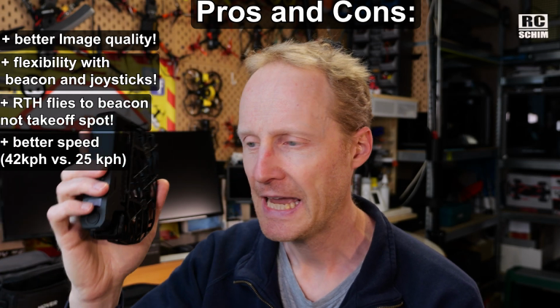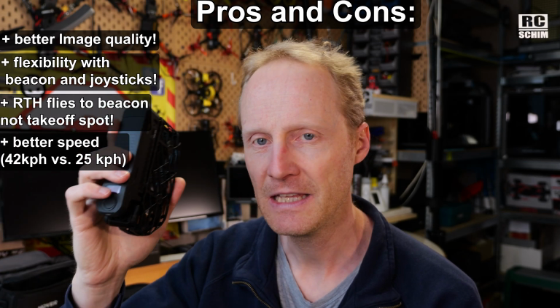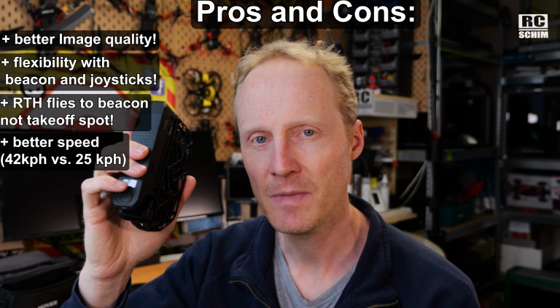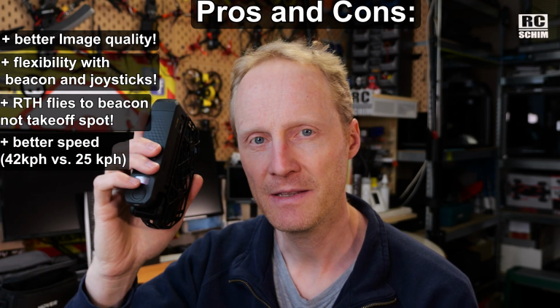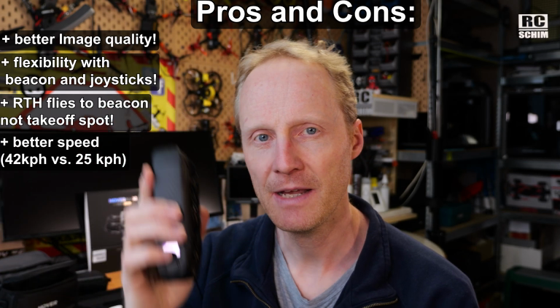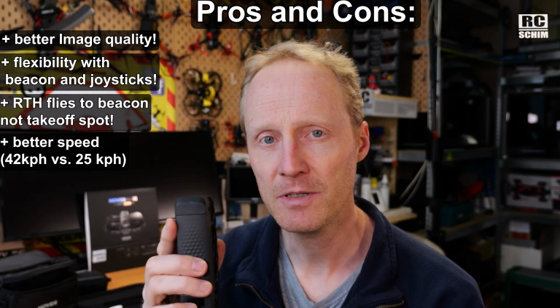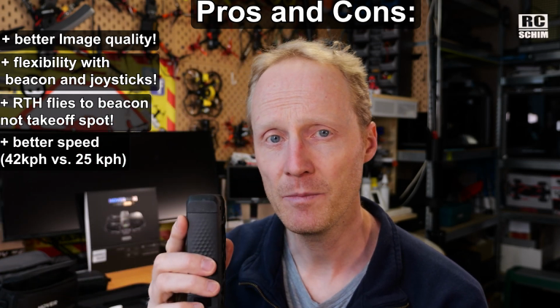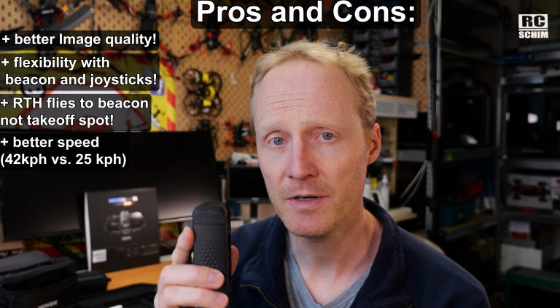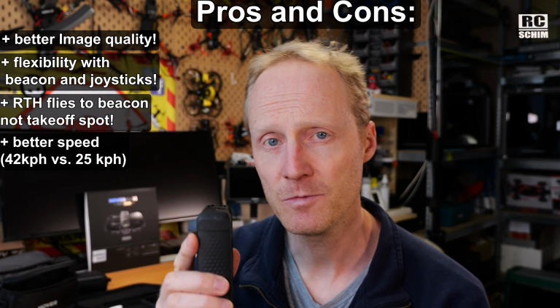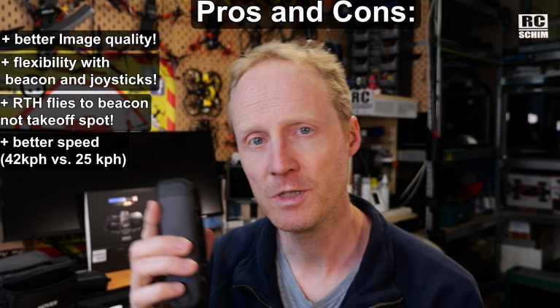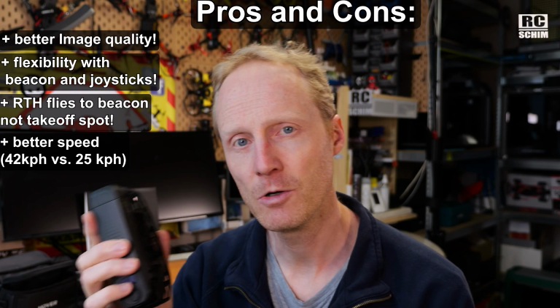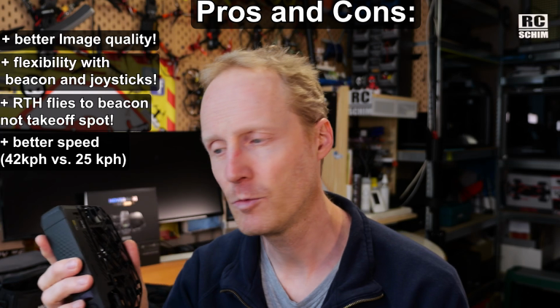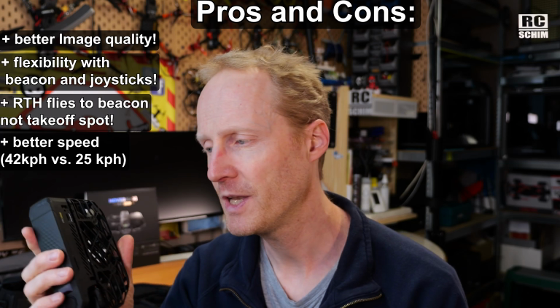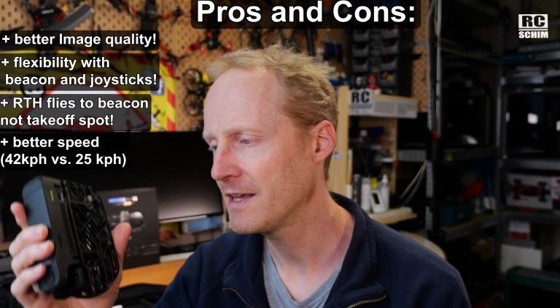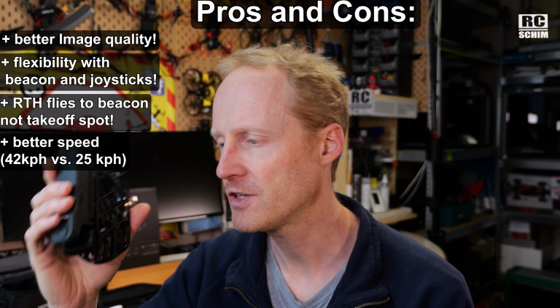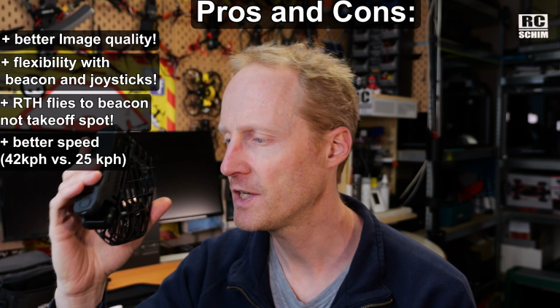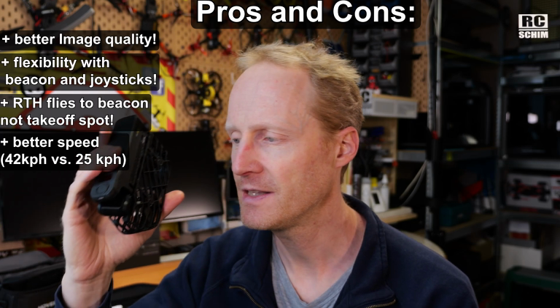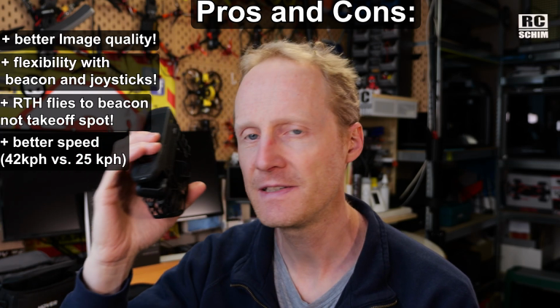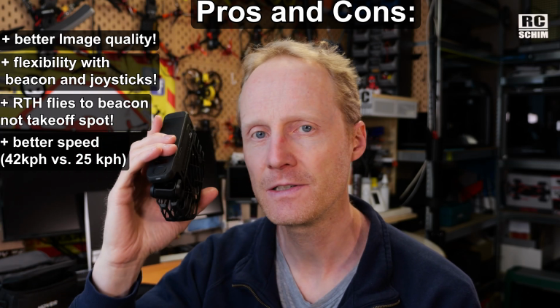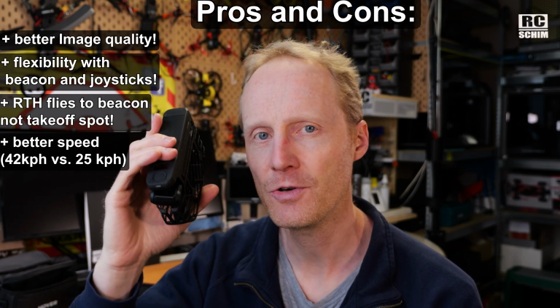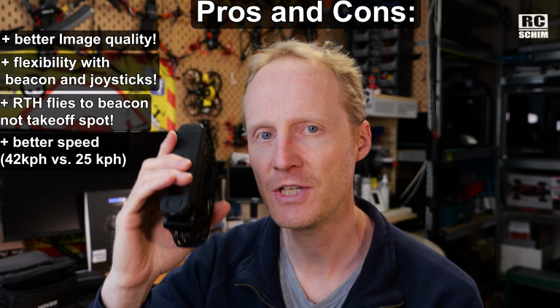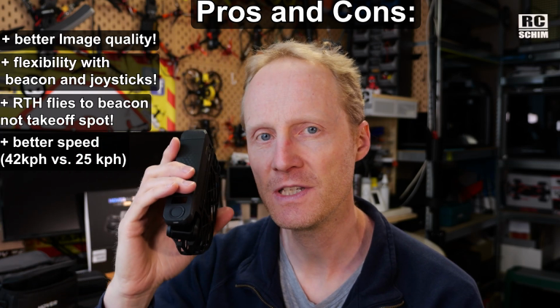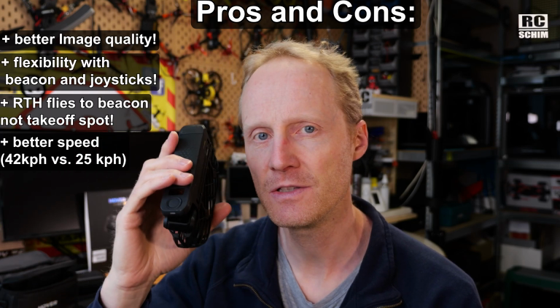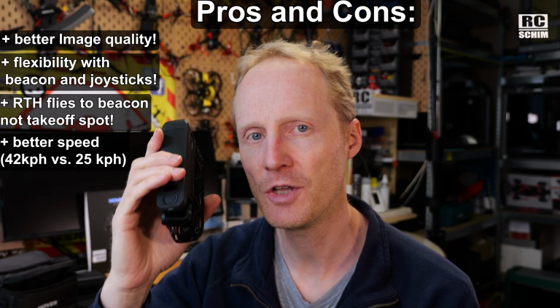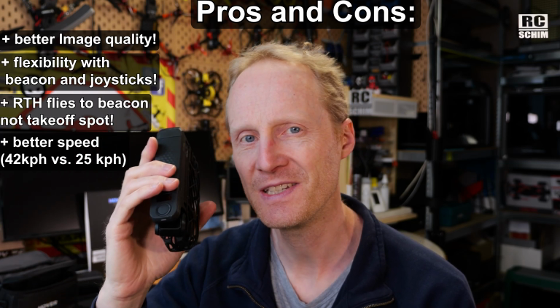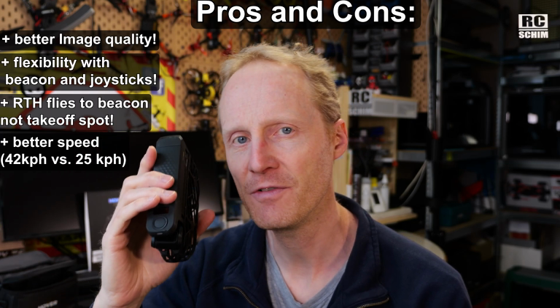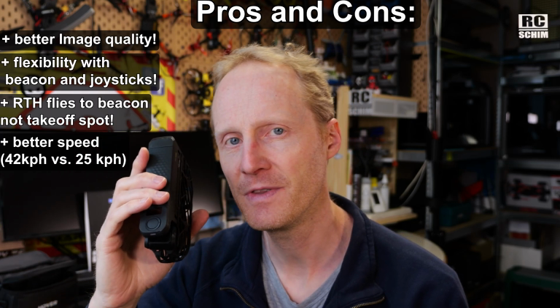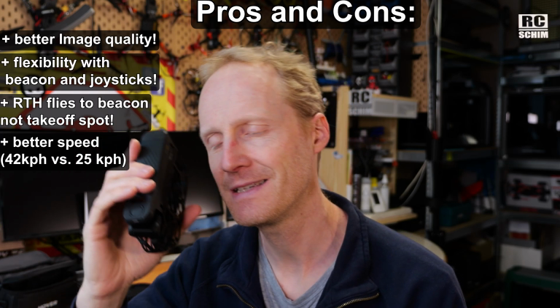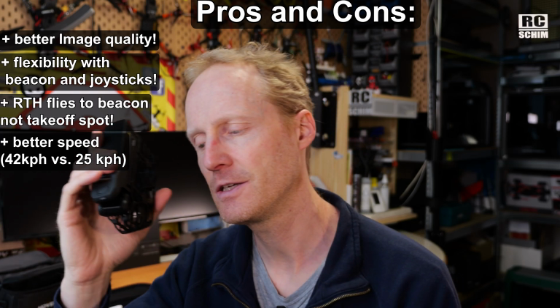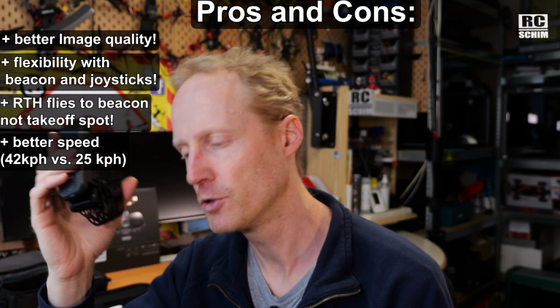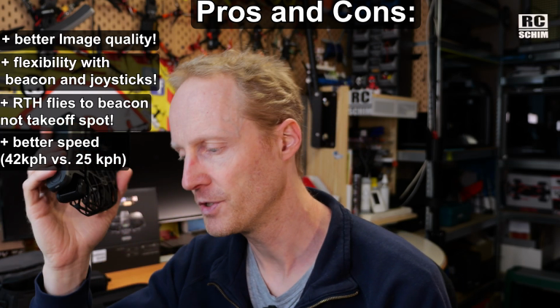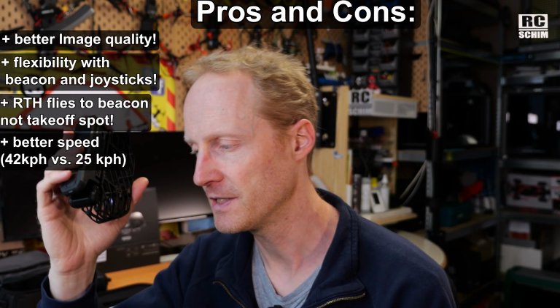I also like the speed capability — it's now faster. And in my direct comparison with the old one, I saw that this crashes not as often as the old one.